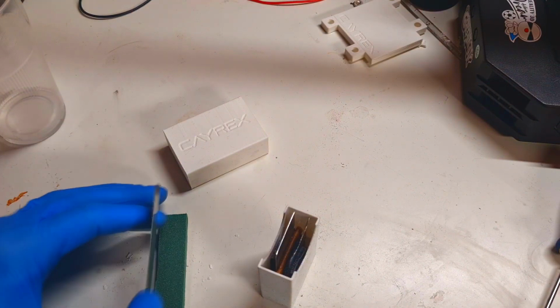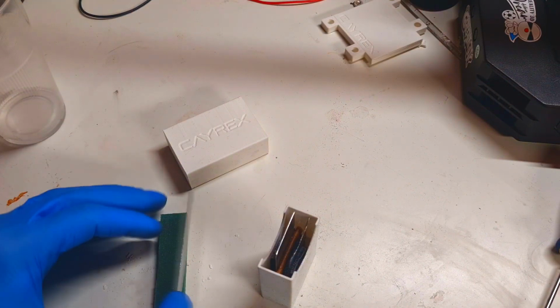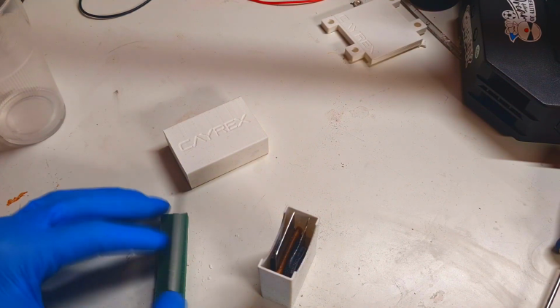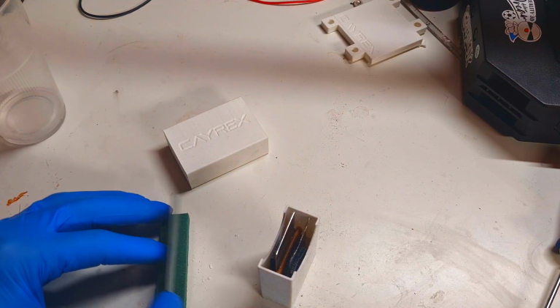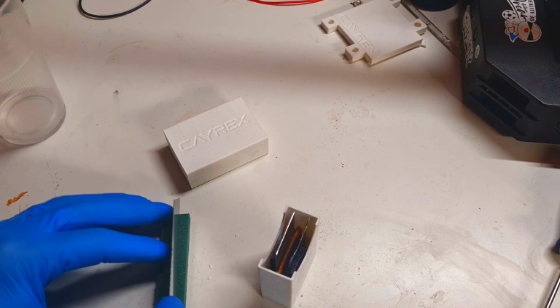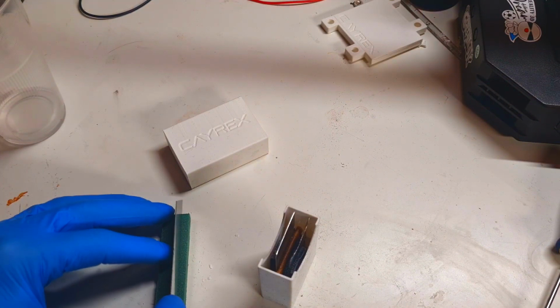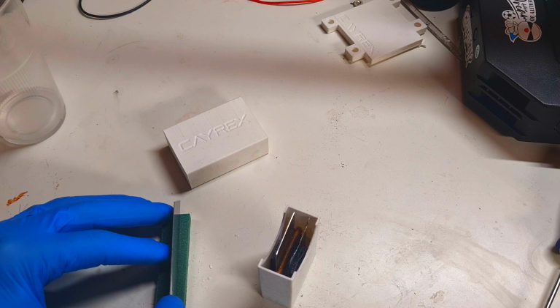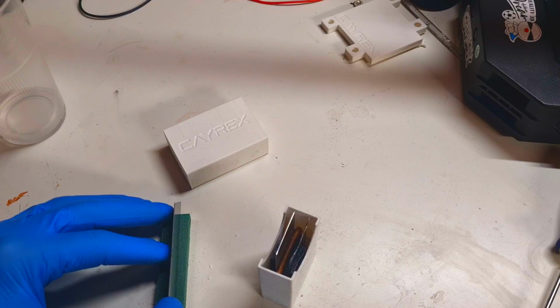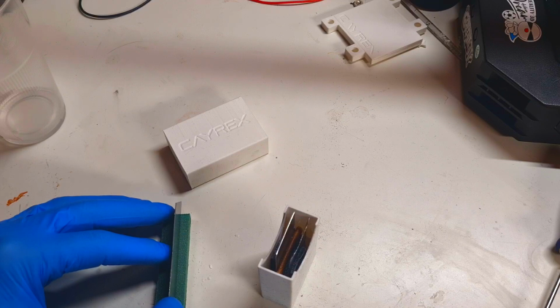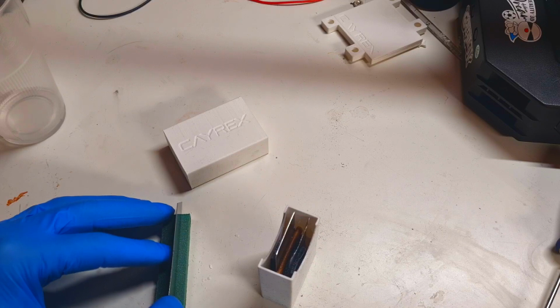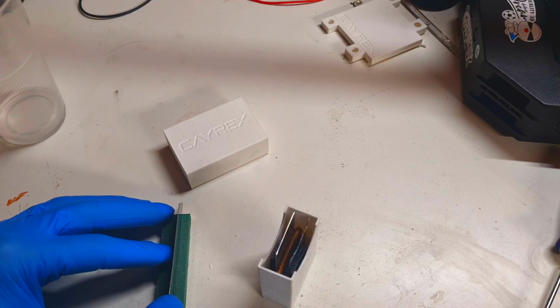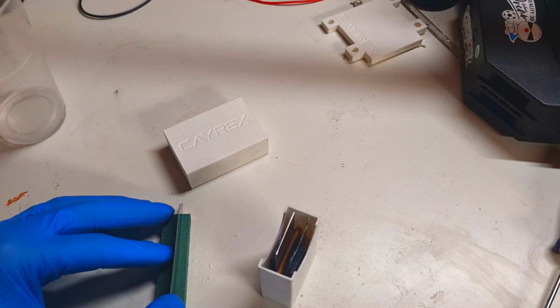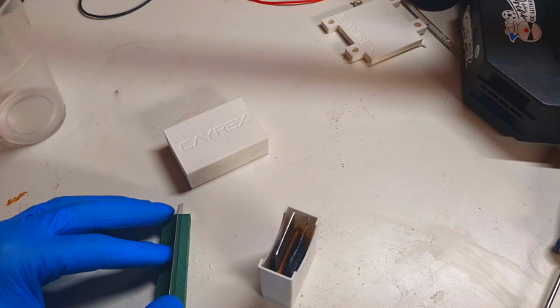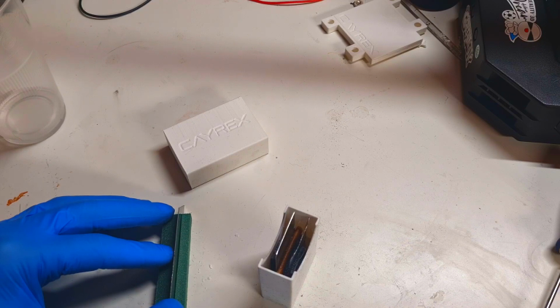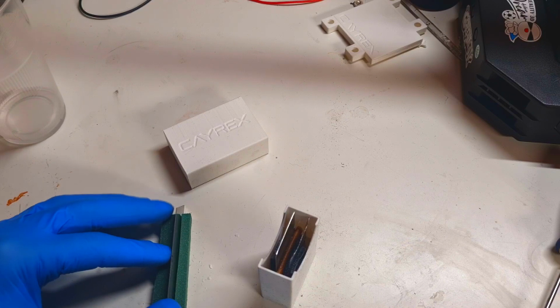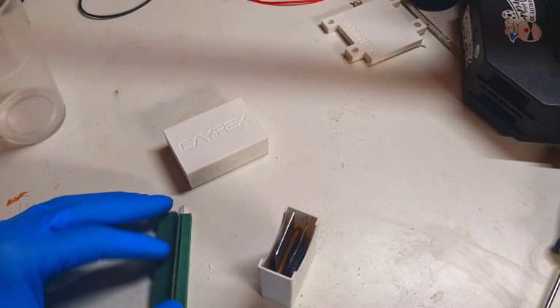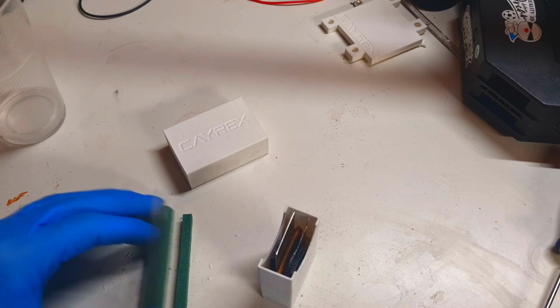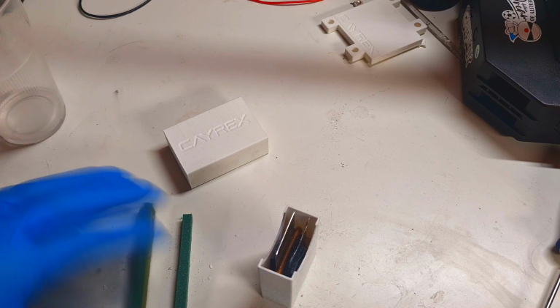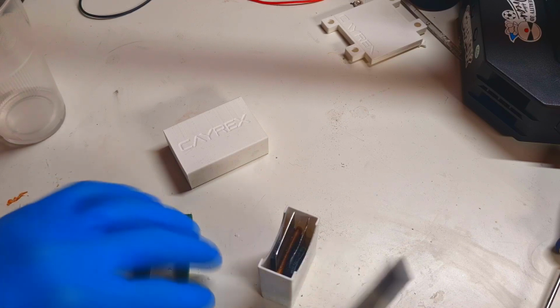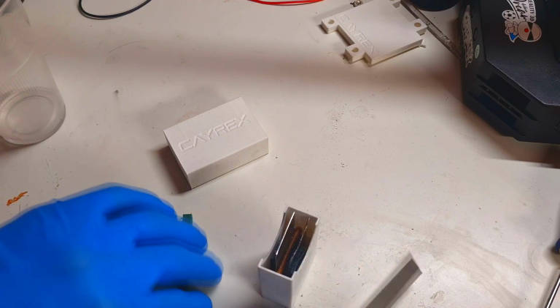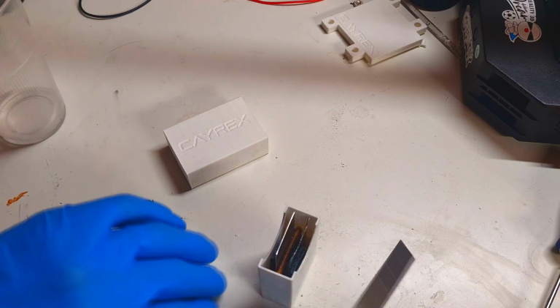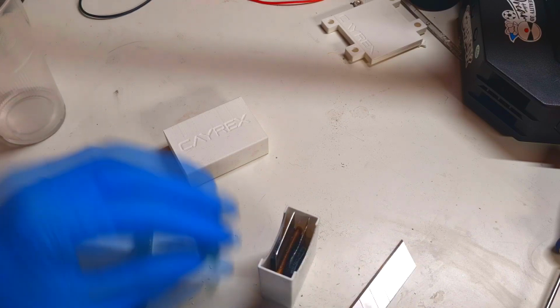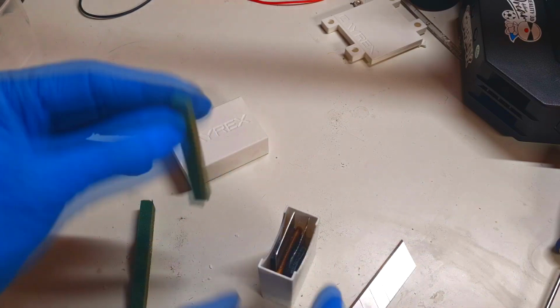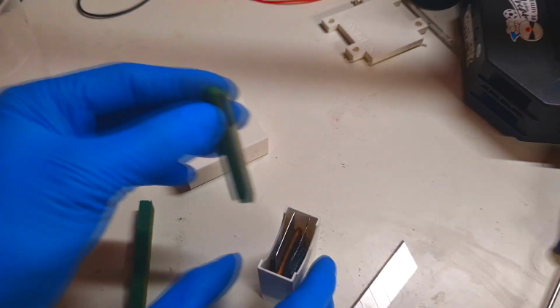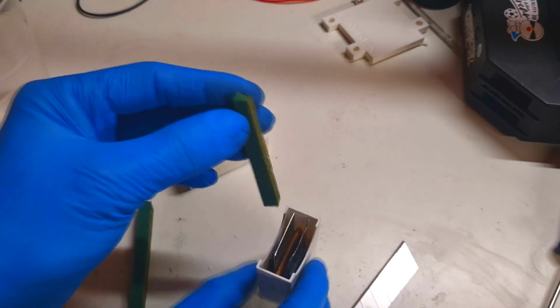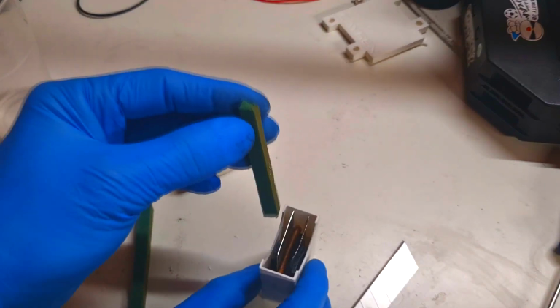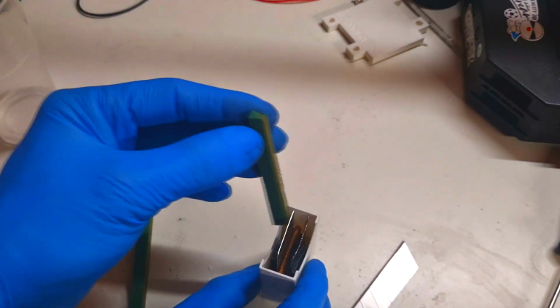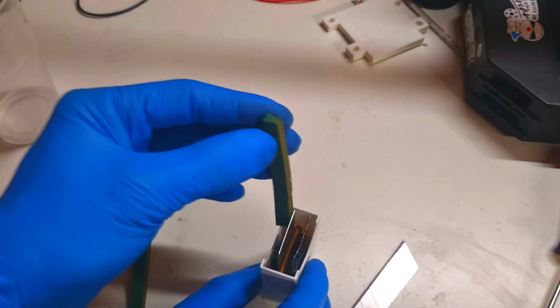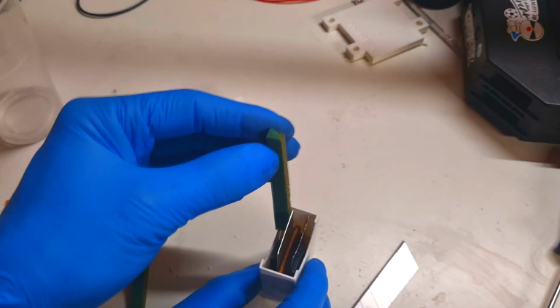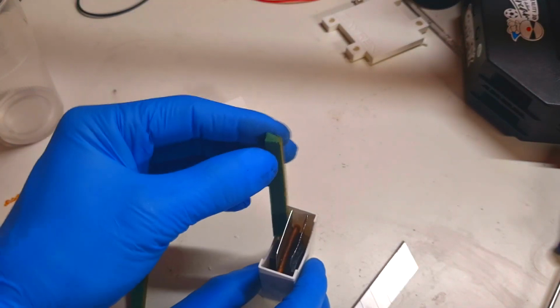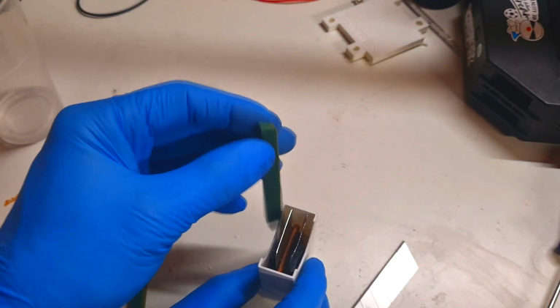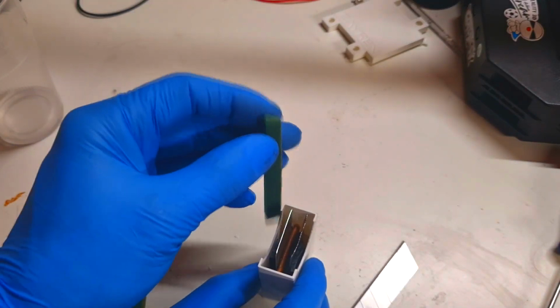Here I have some oasis foam which I will try to fill in to space things out.